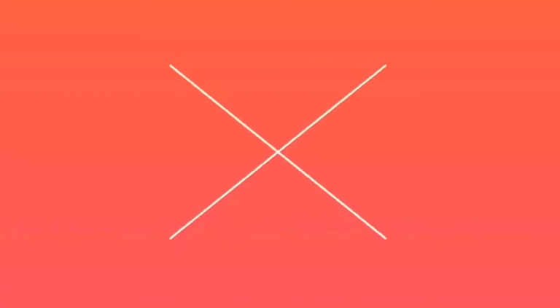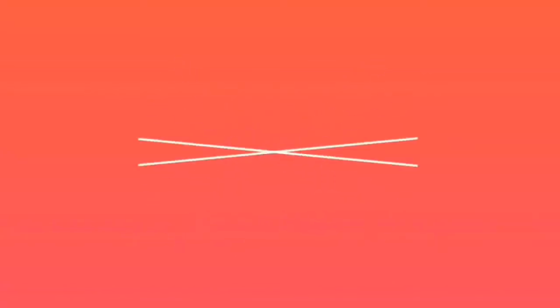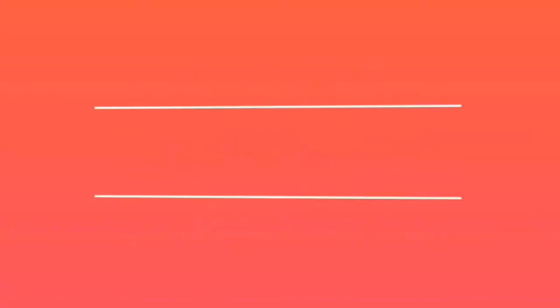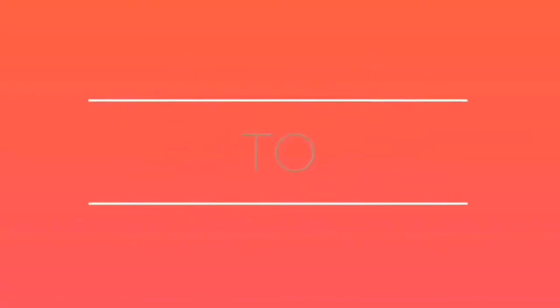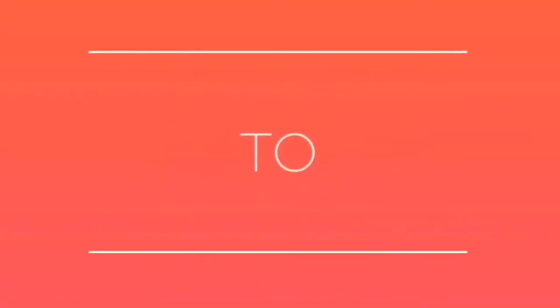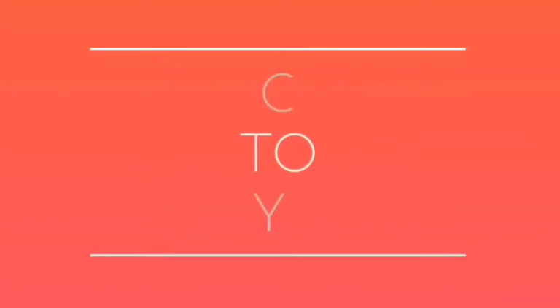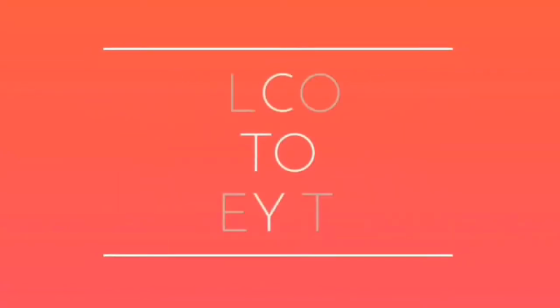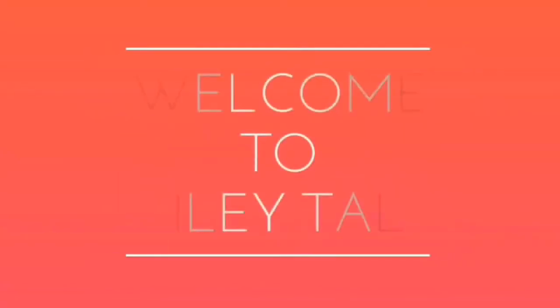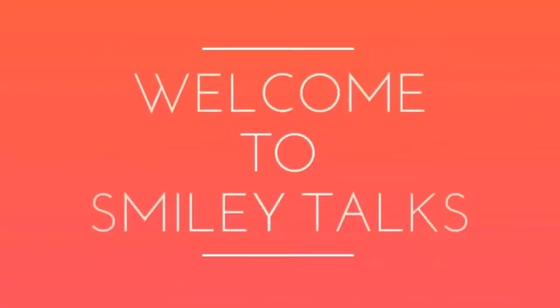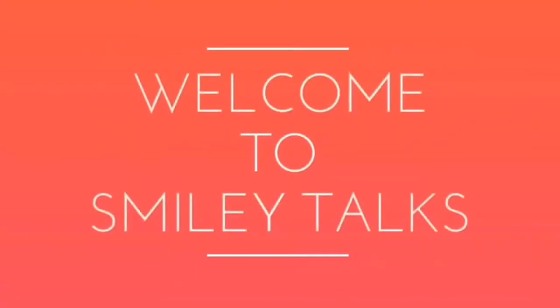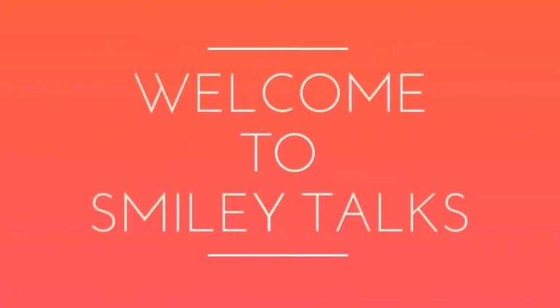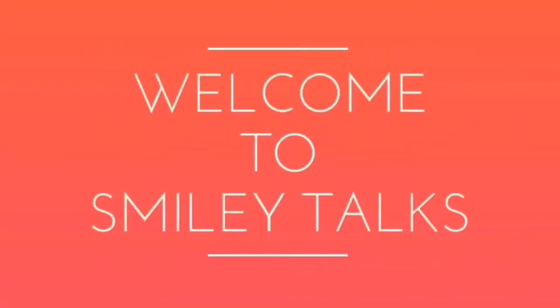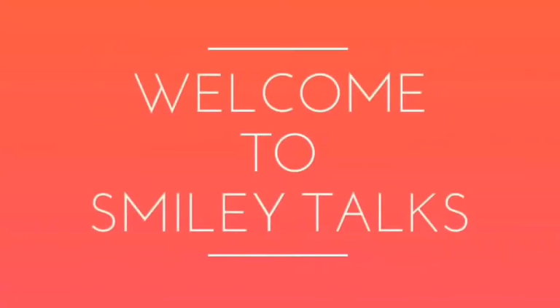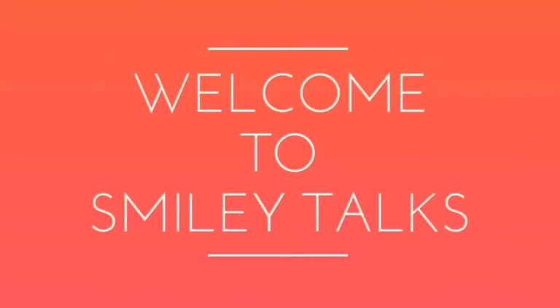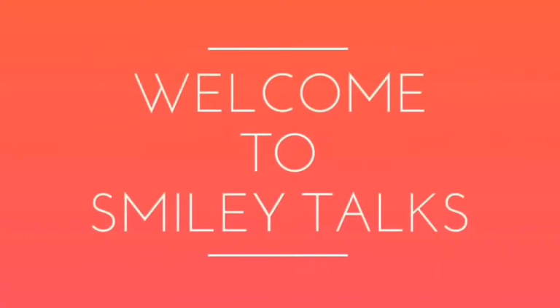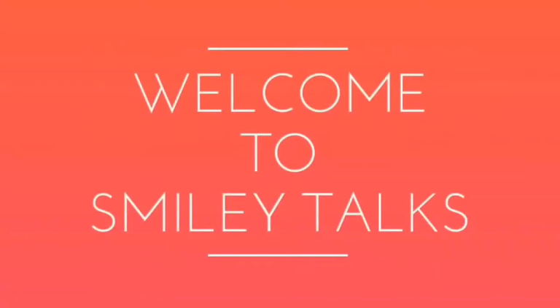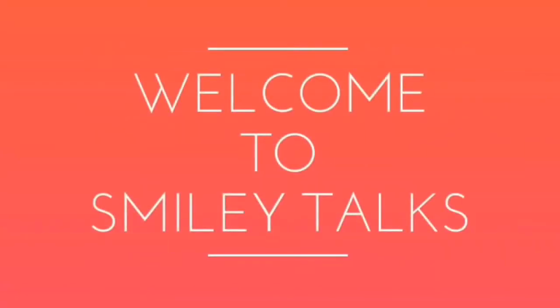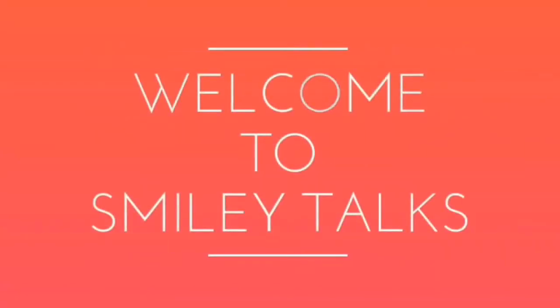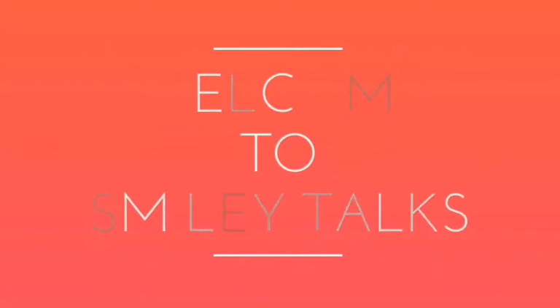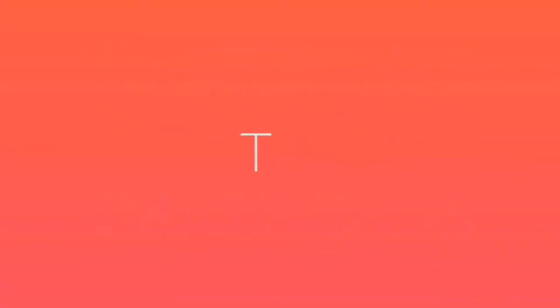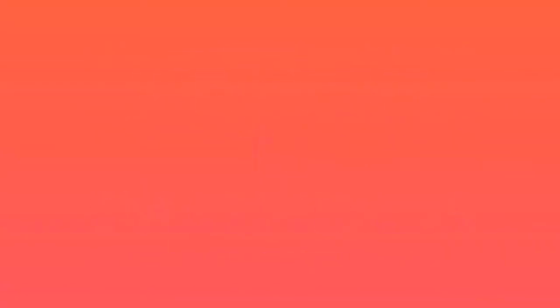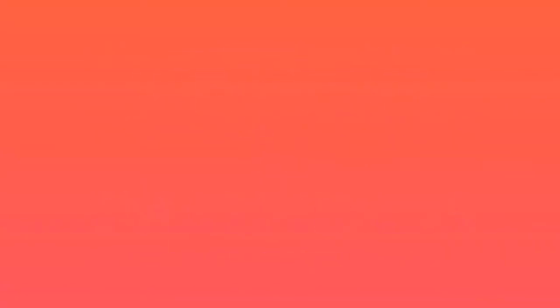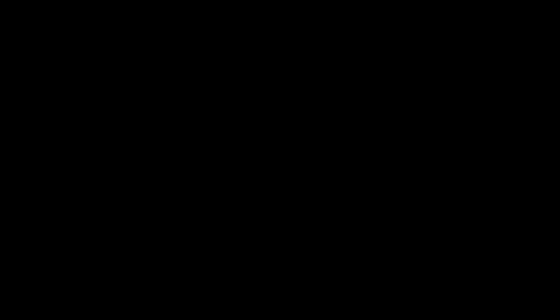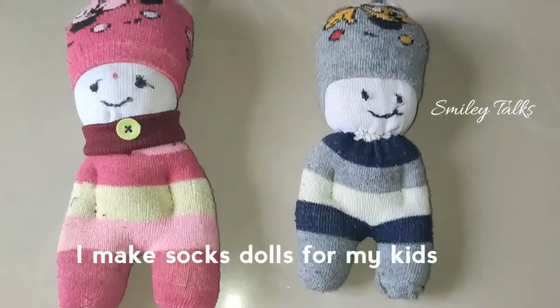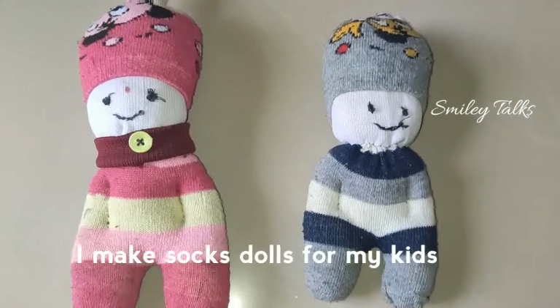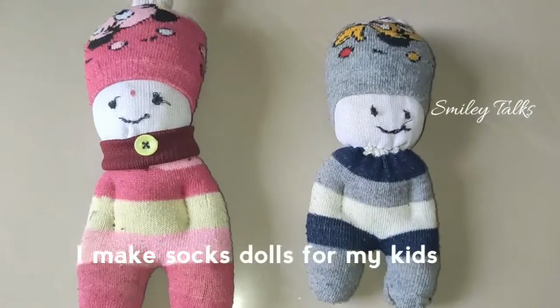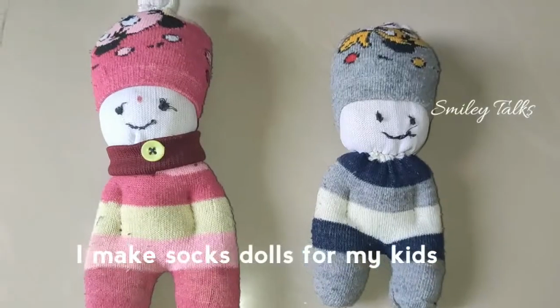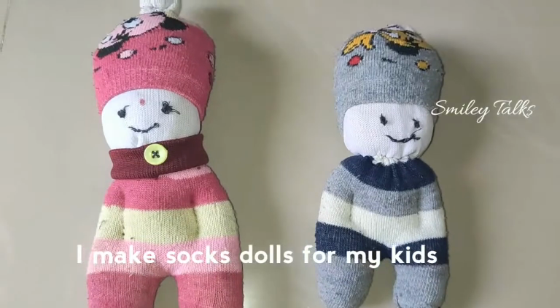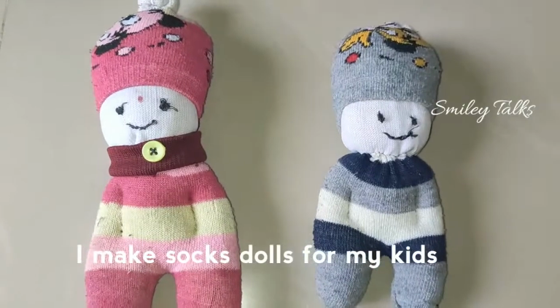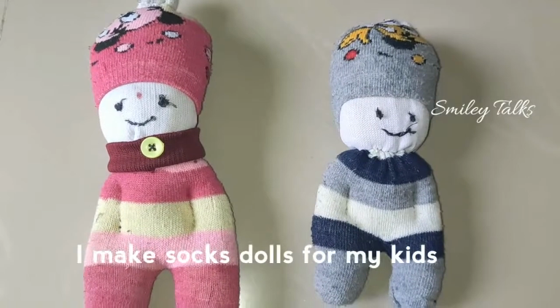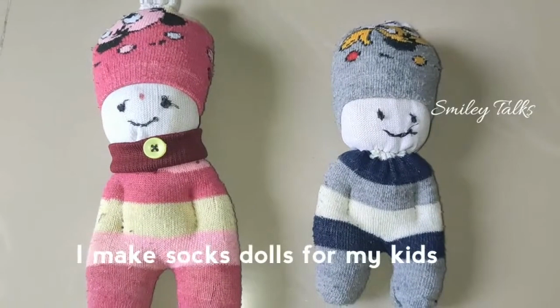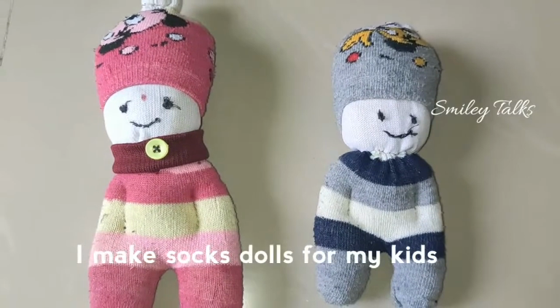Hello Friends! Welcome to Smiley Talks. This is Sunday.